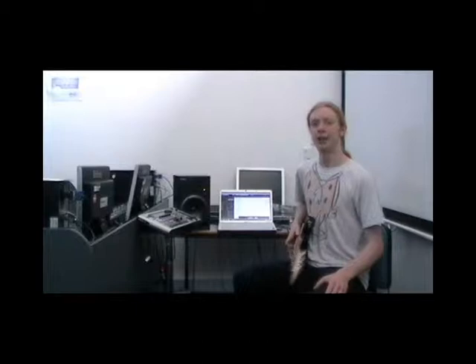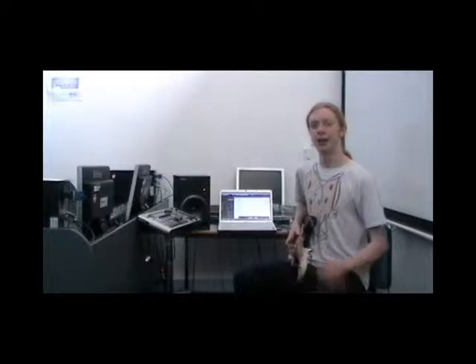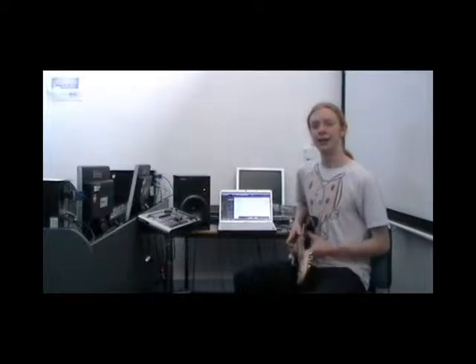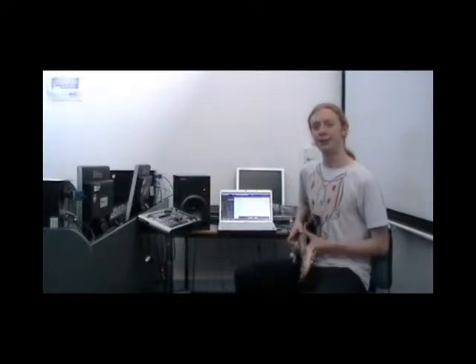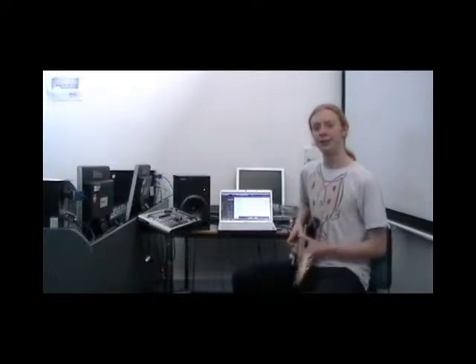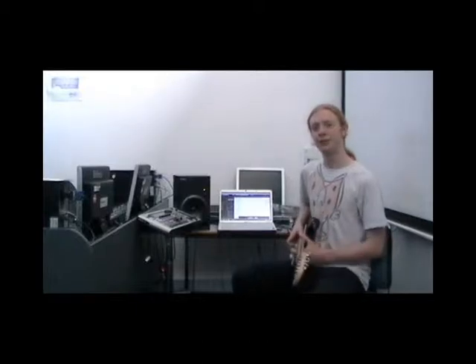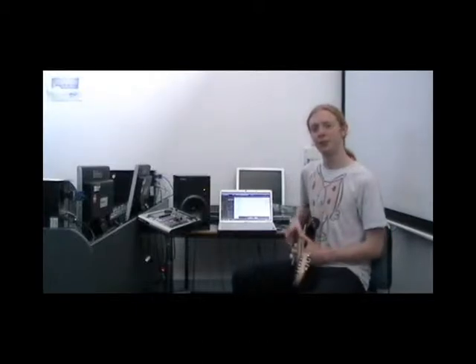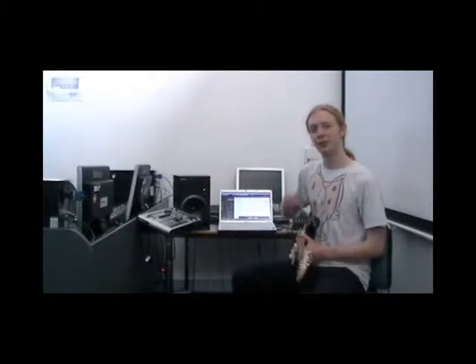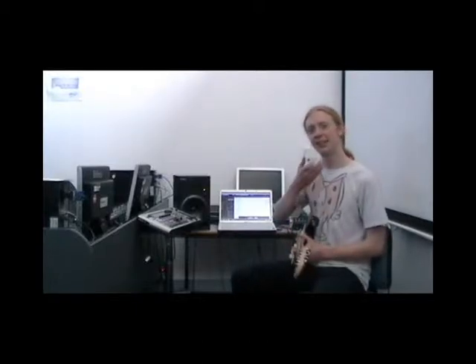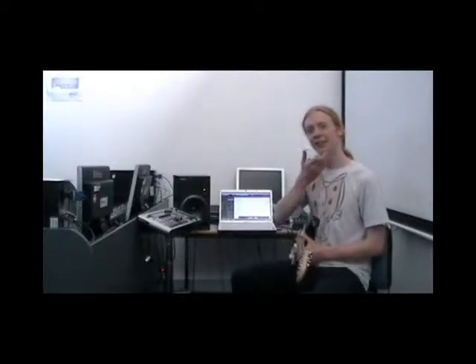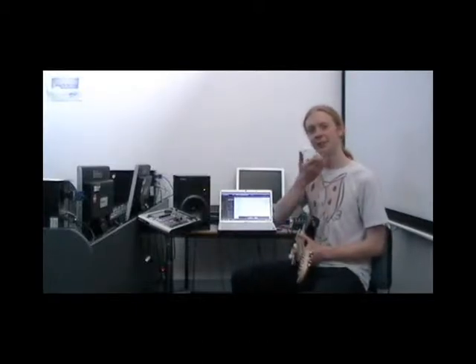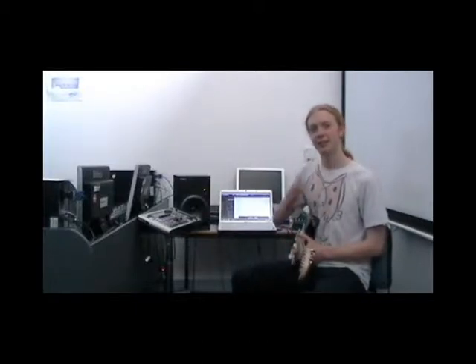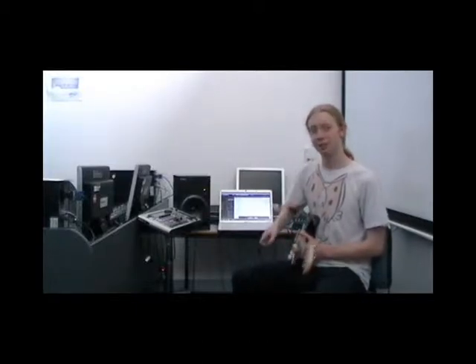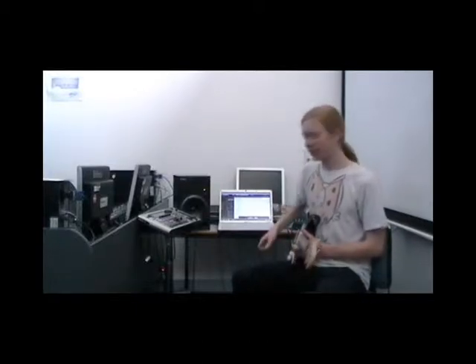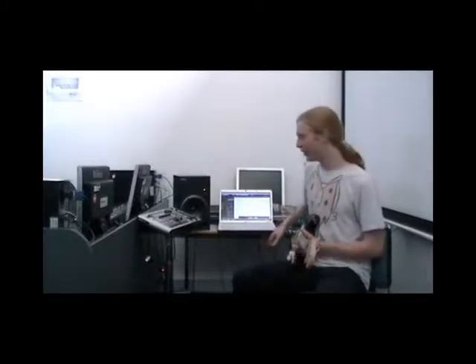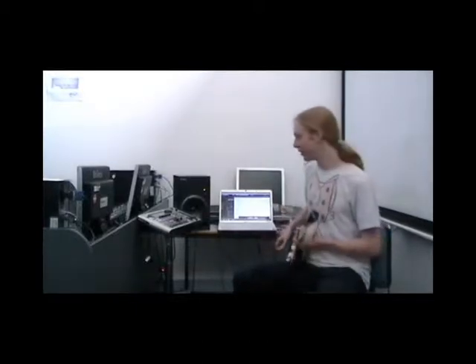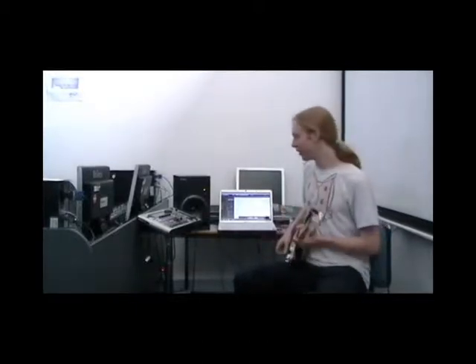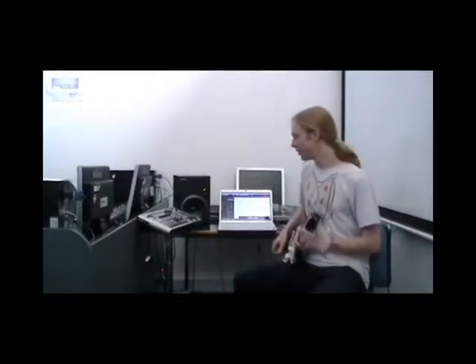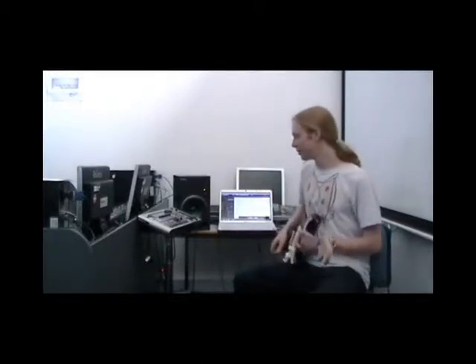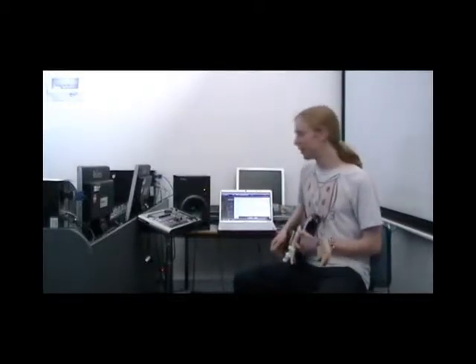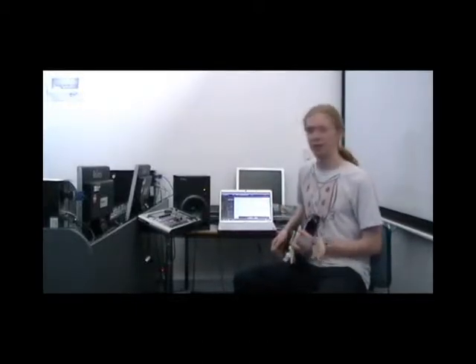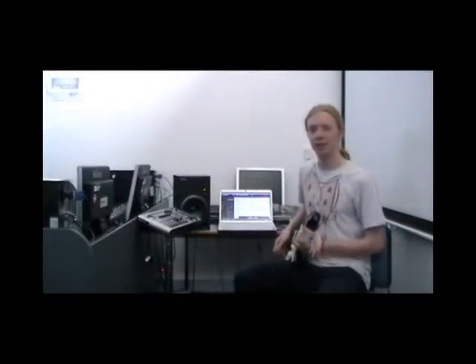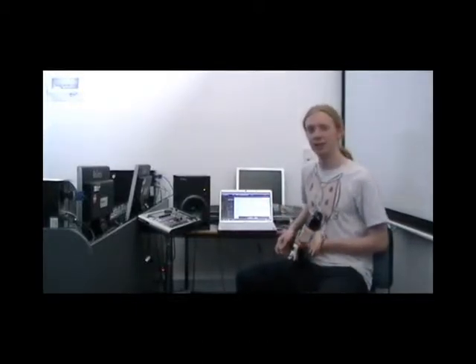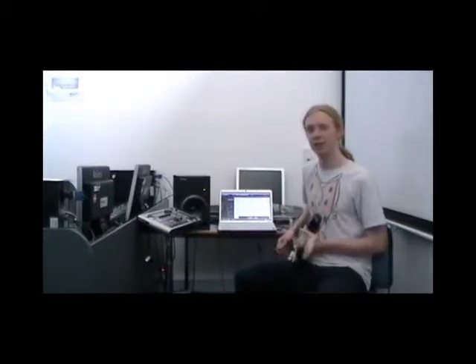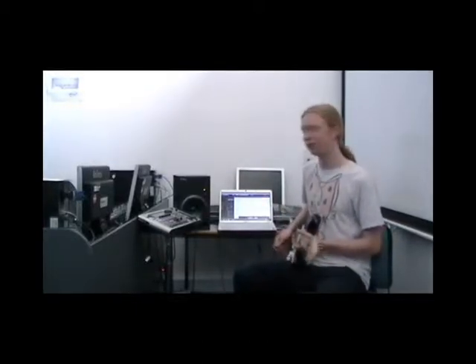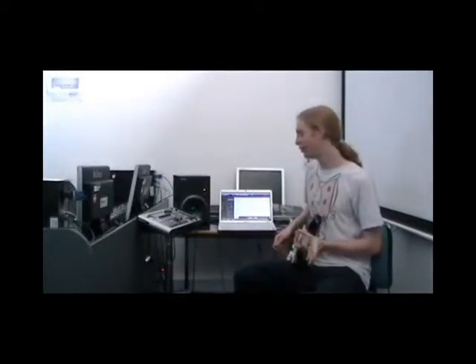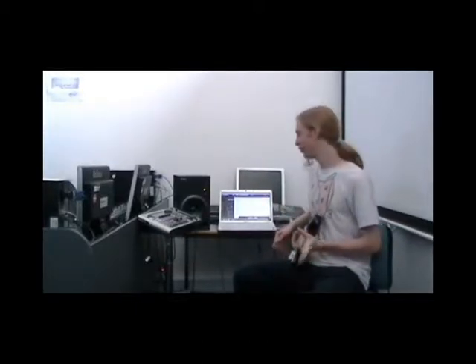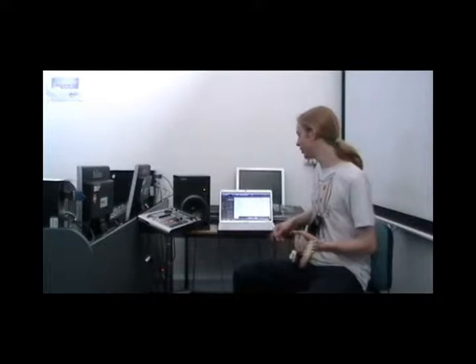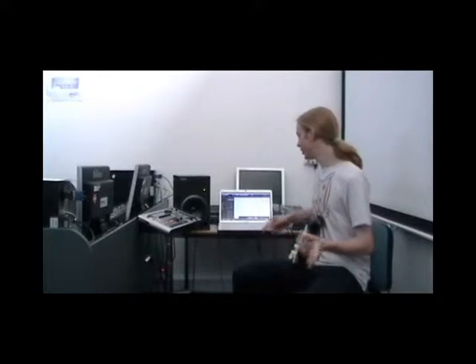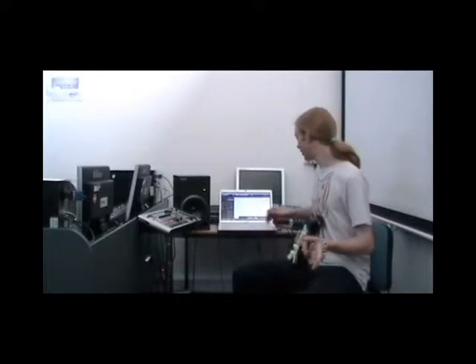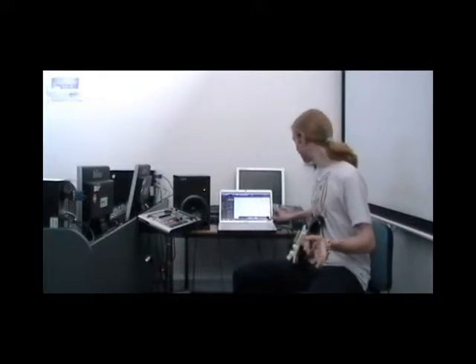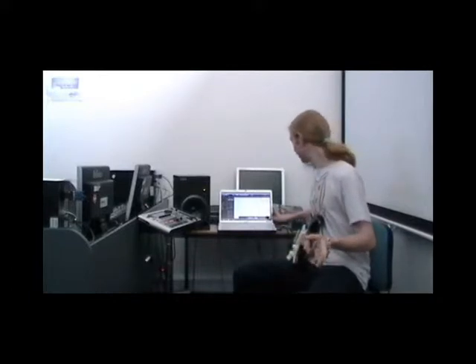Hi, I'm Brad from the Roland Academy in Shrewsbury College and this is my demonstration of the Roland VG-99.